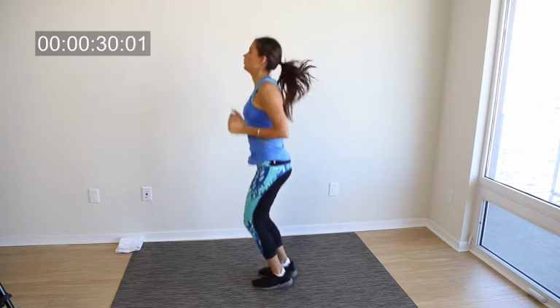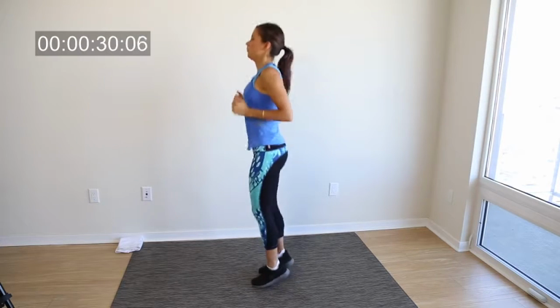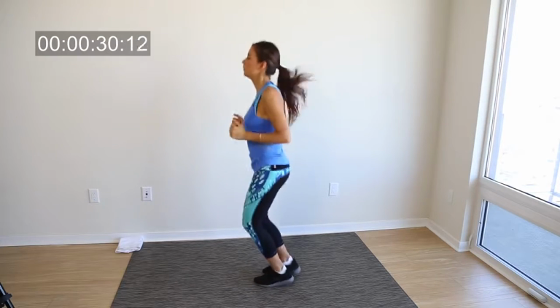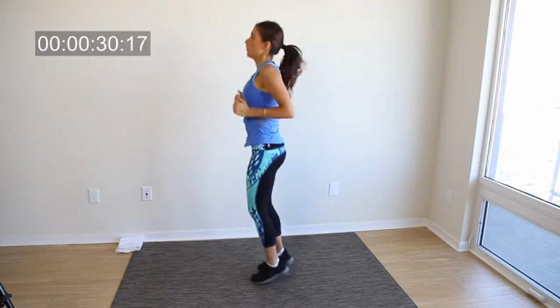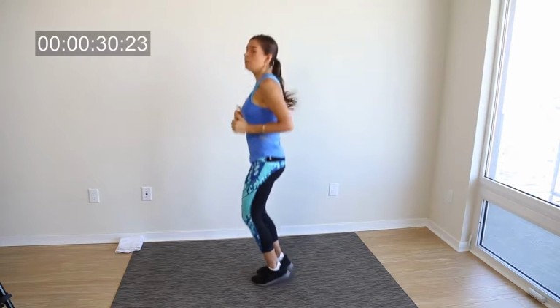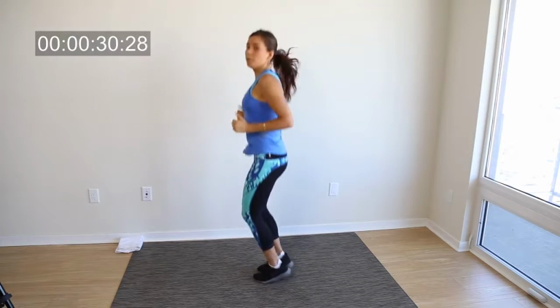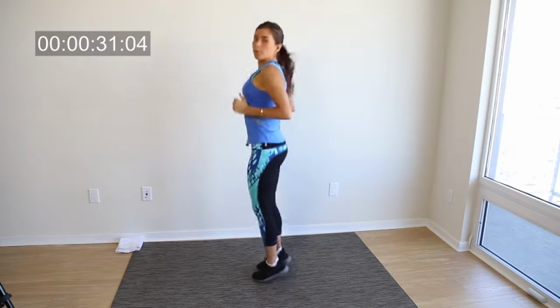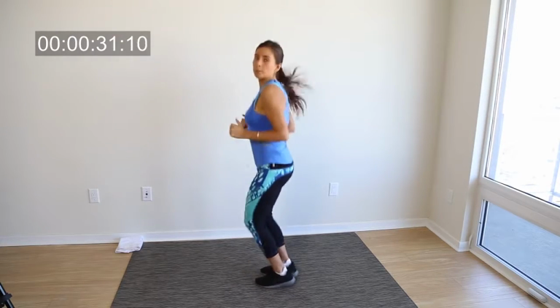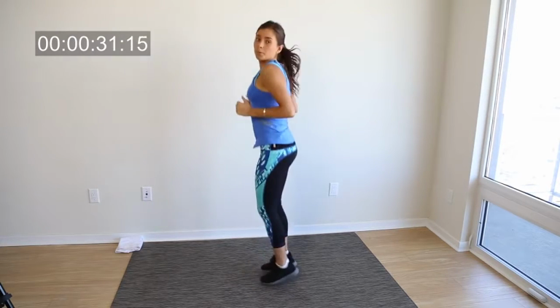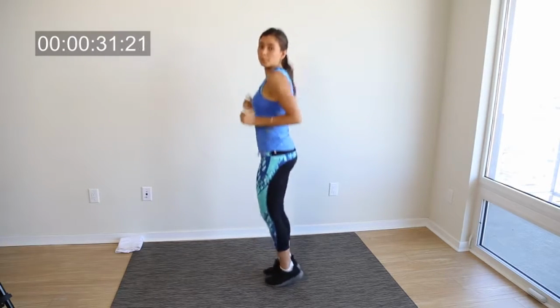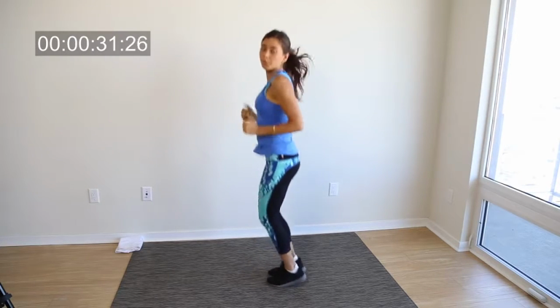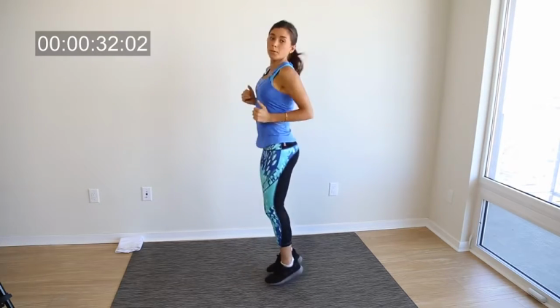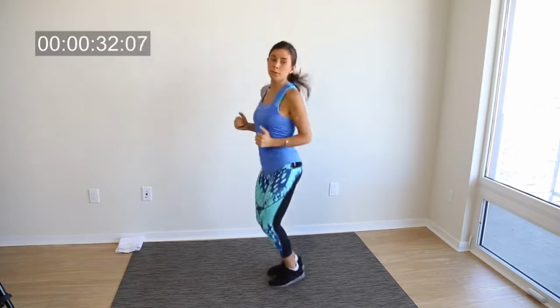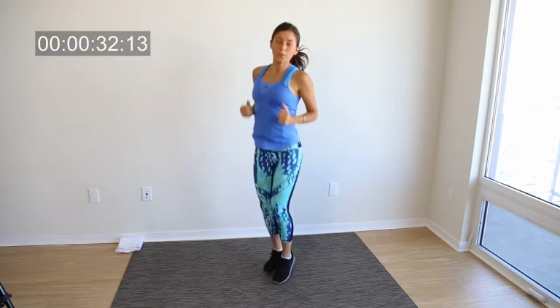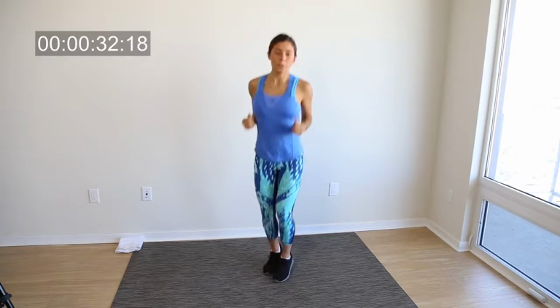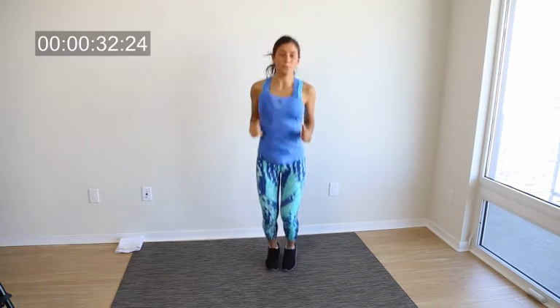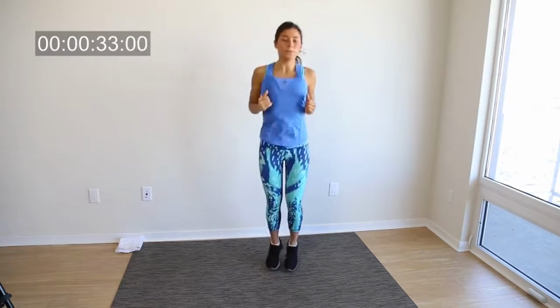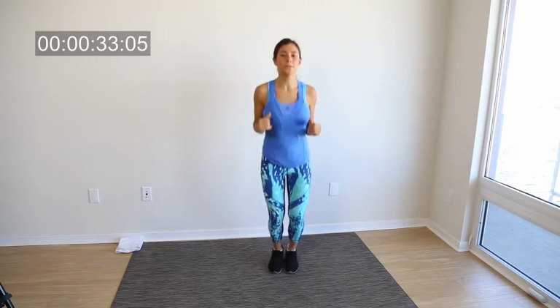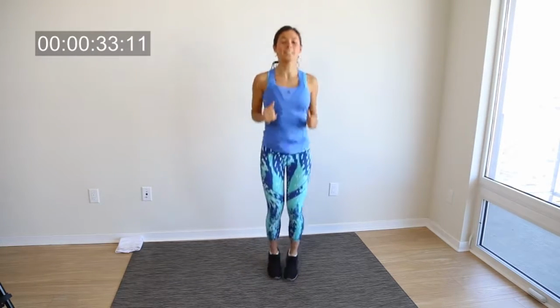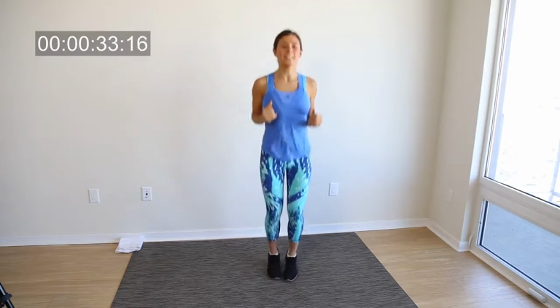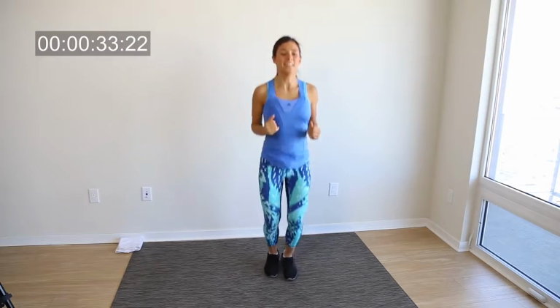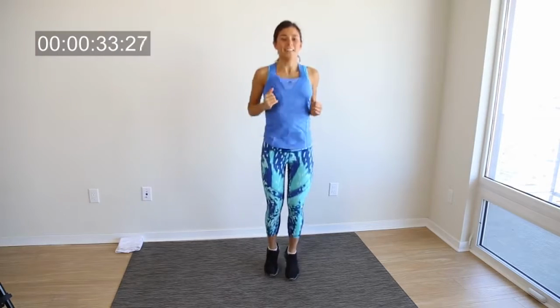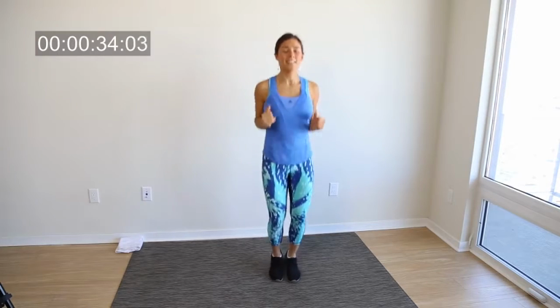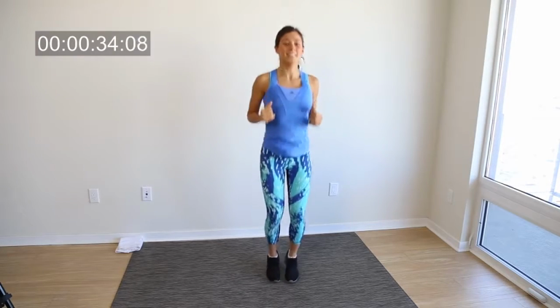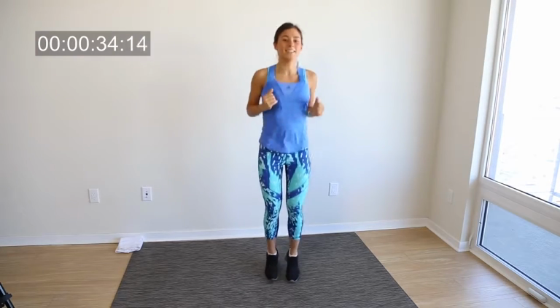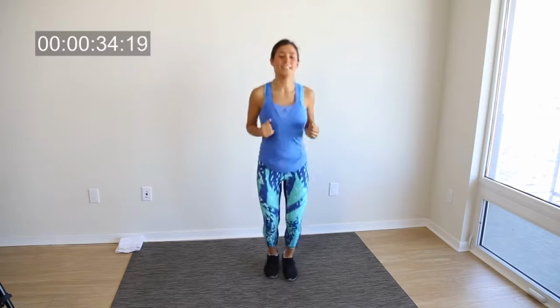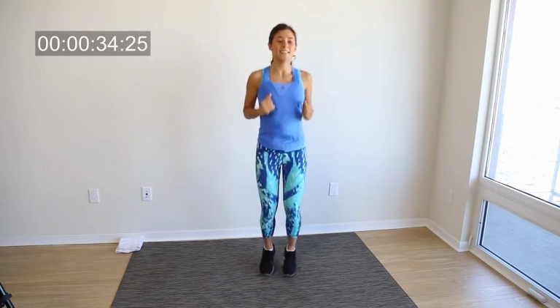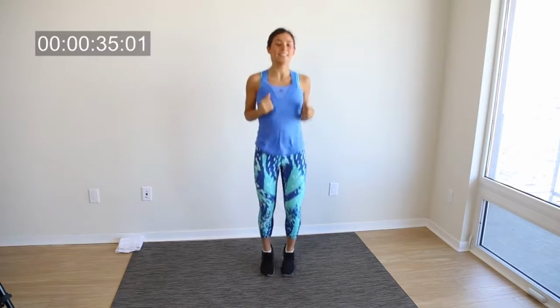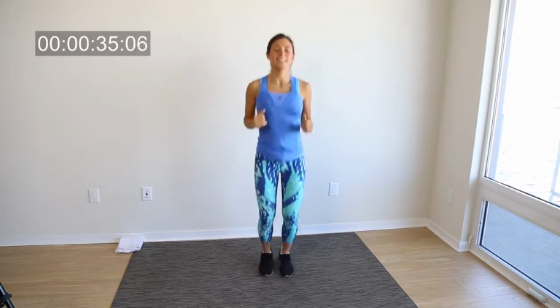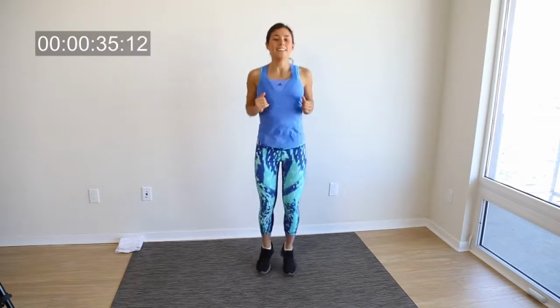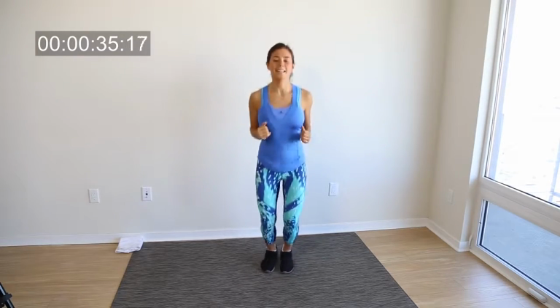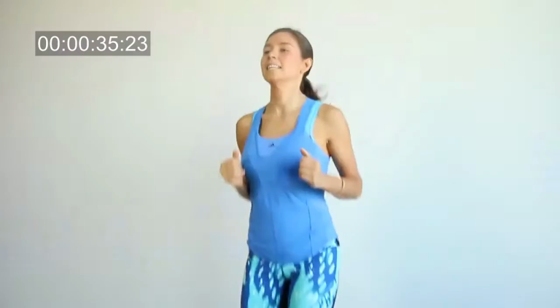So basically all we do is just jump up and down — vertical hops.